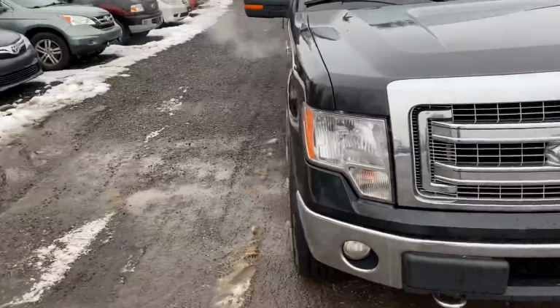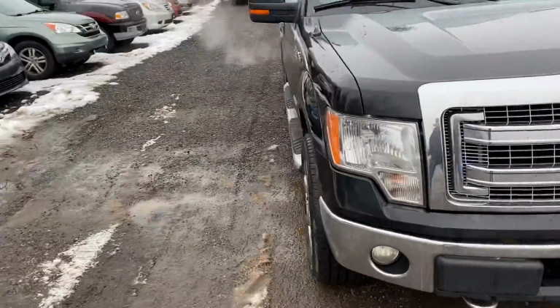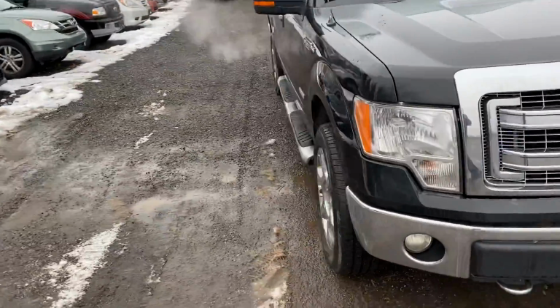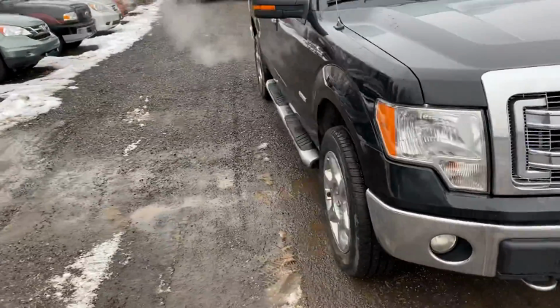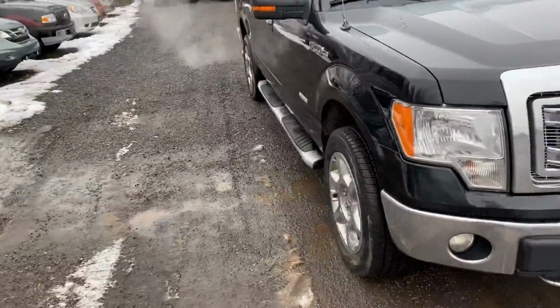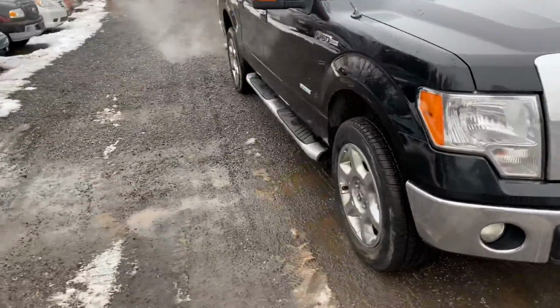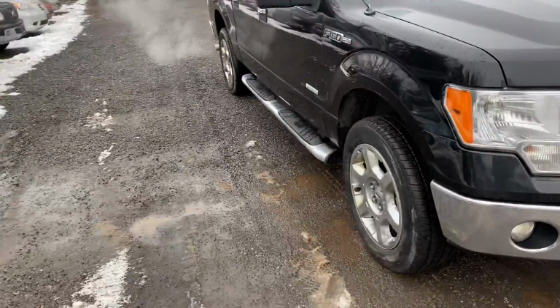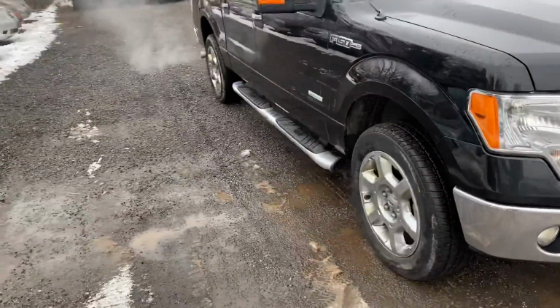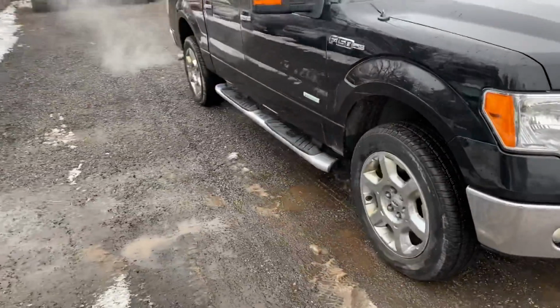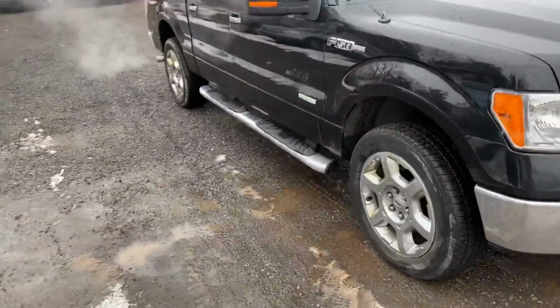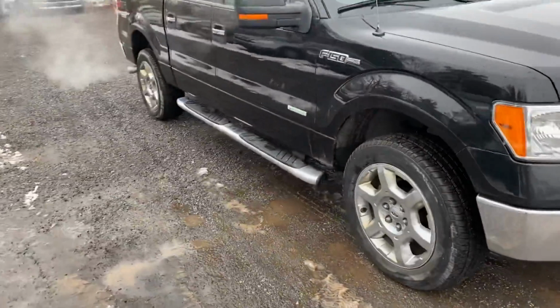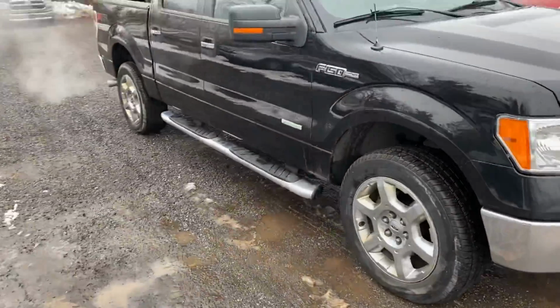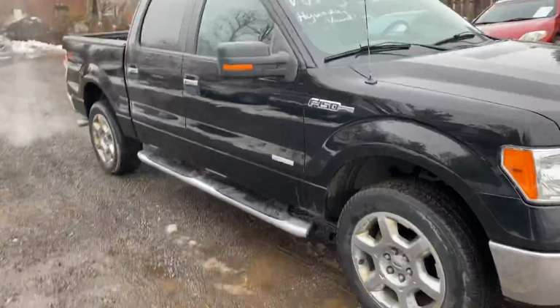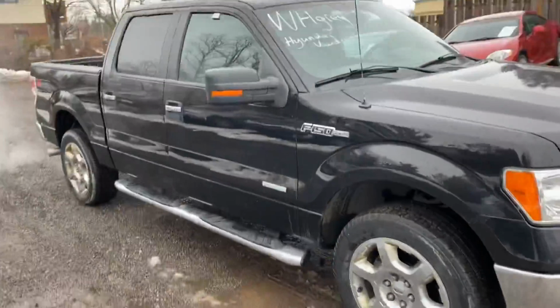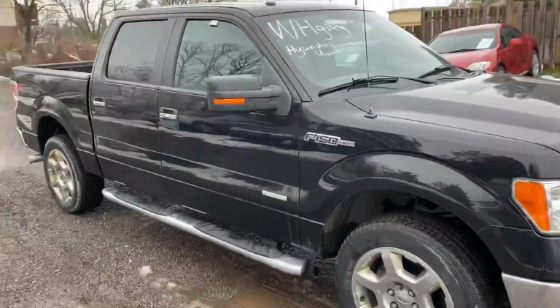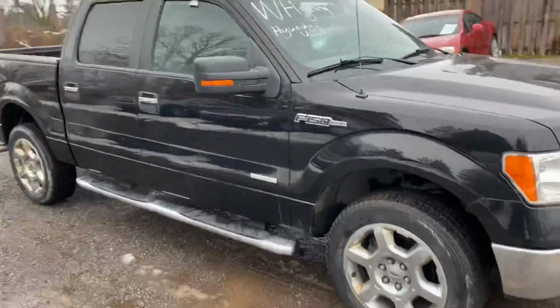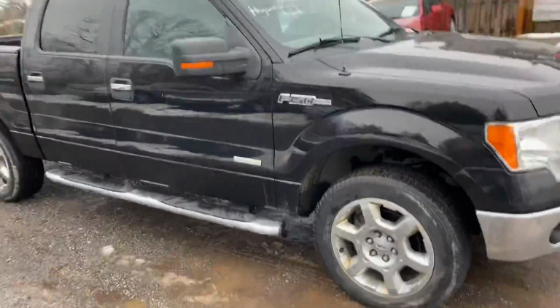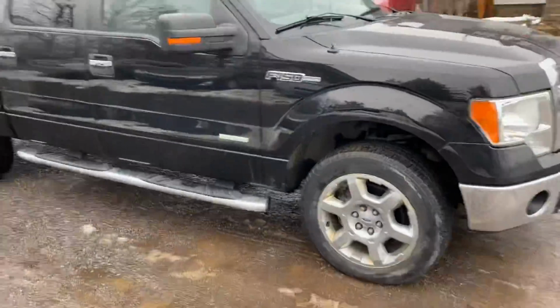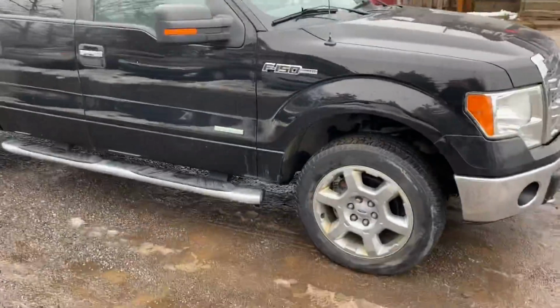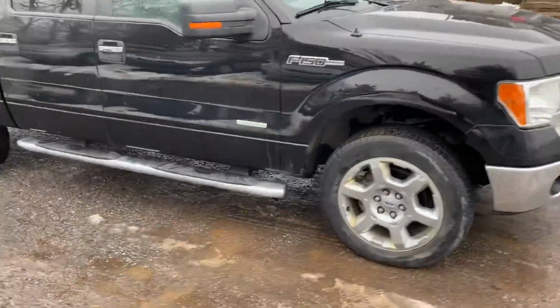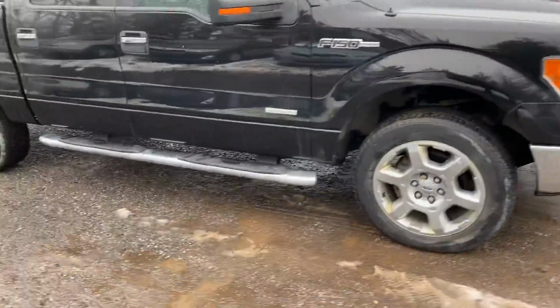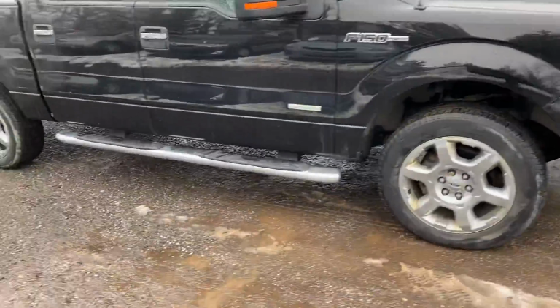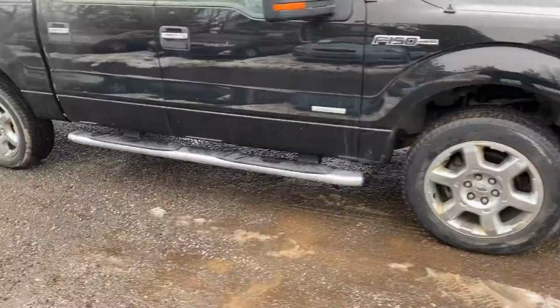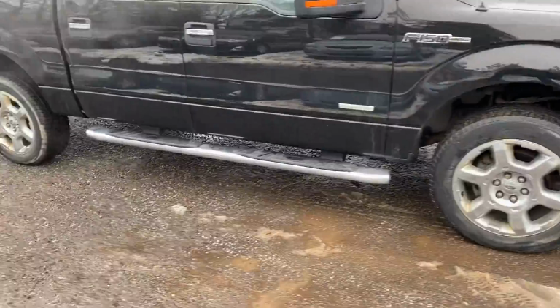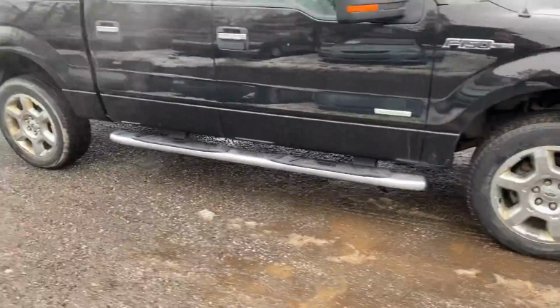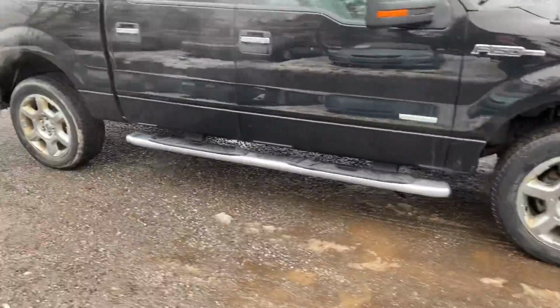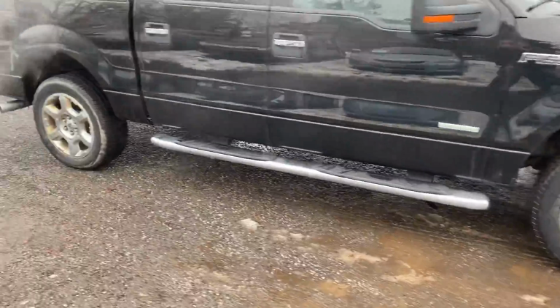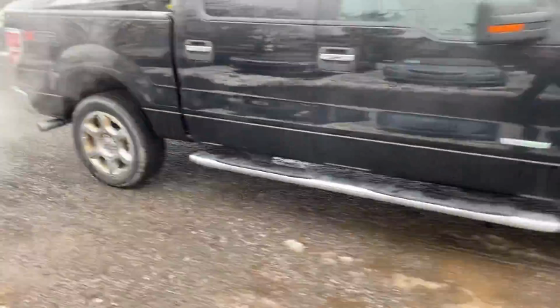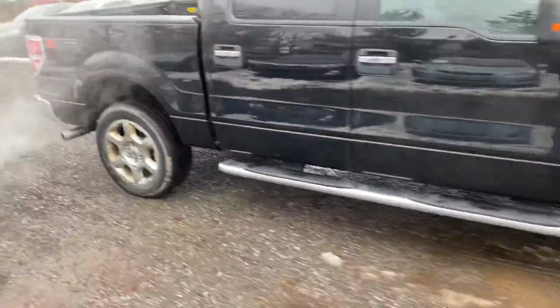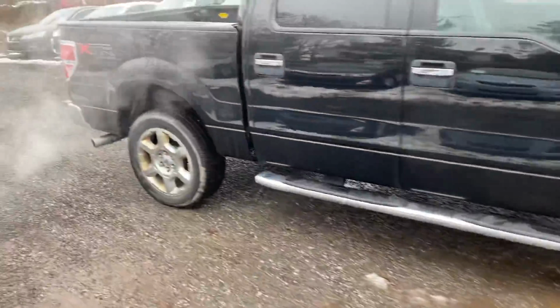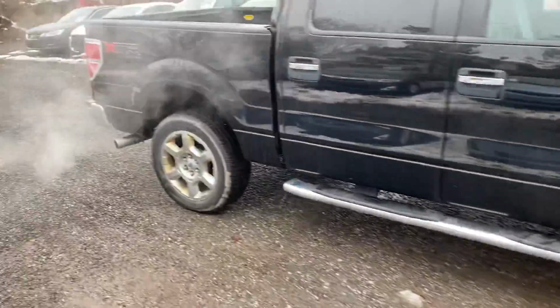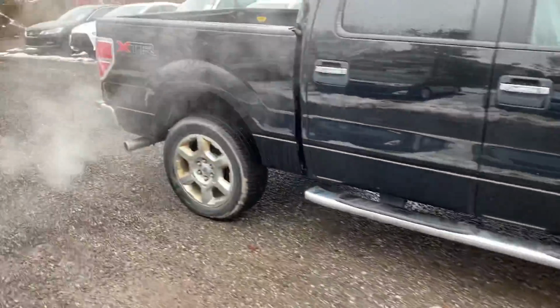As you can see it's black, it's got a grey interior, and it's got a nice set of chrome wheels on it.